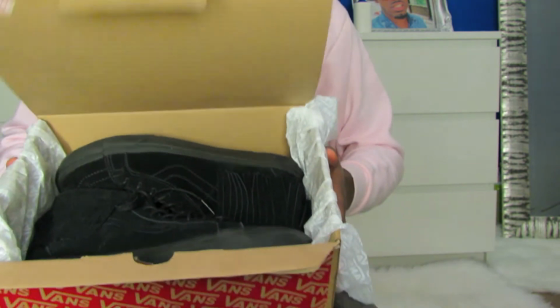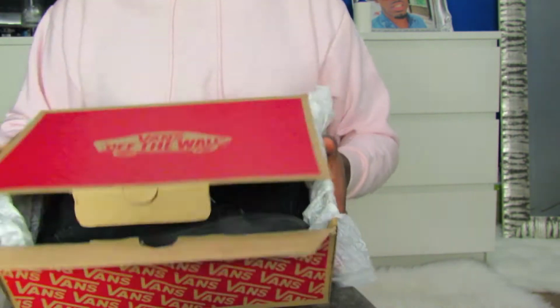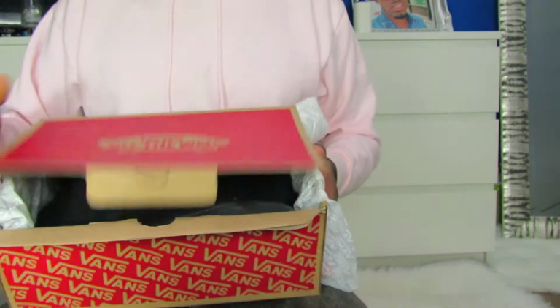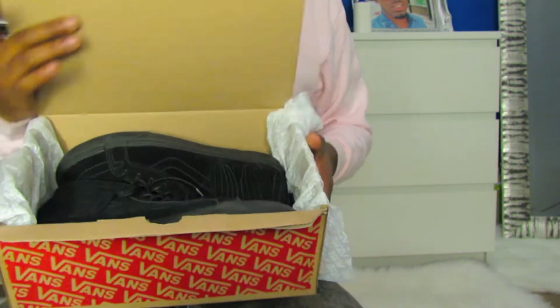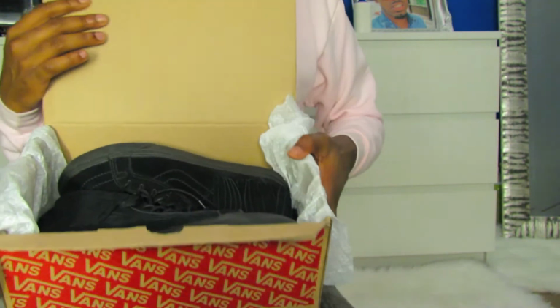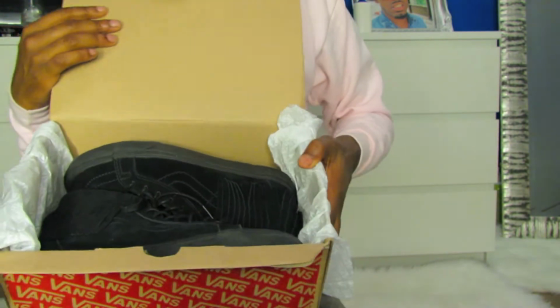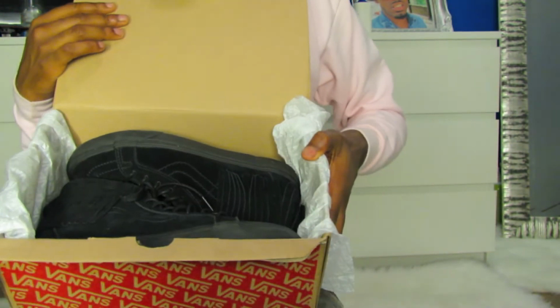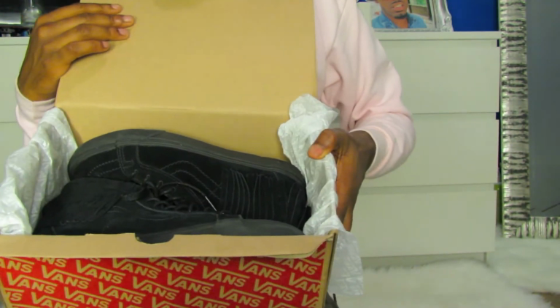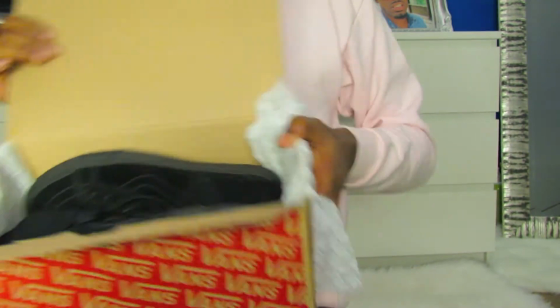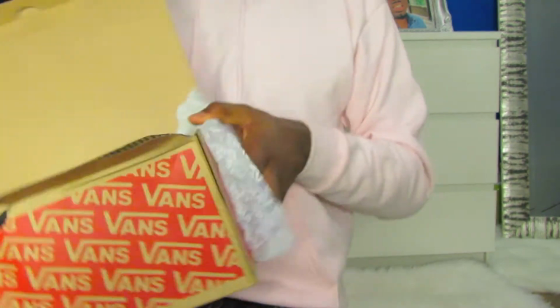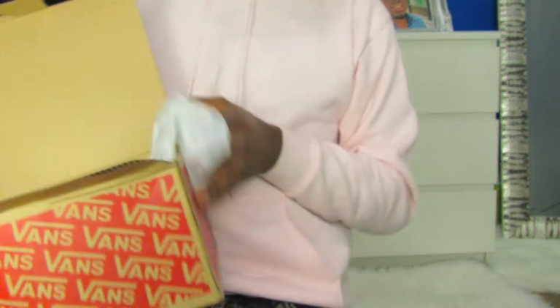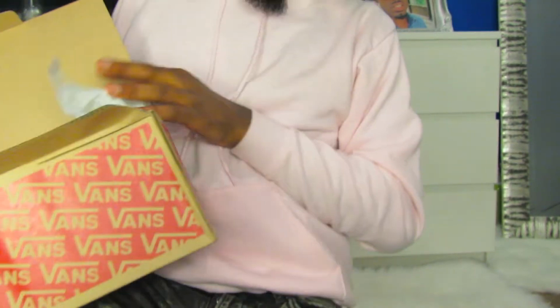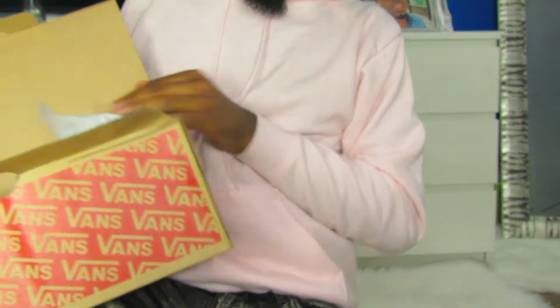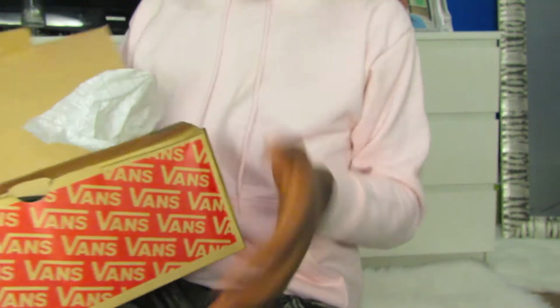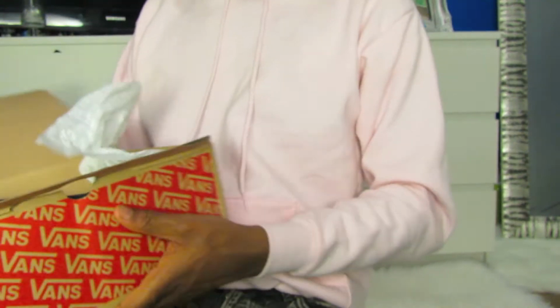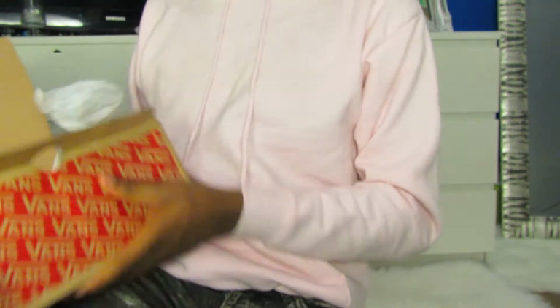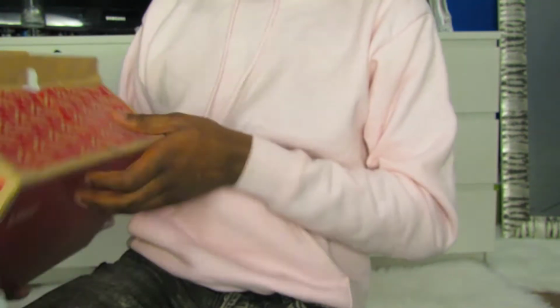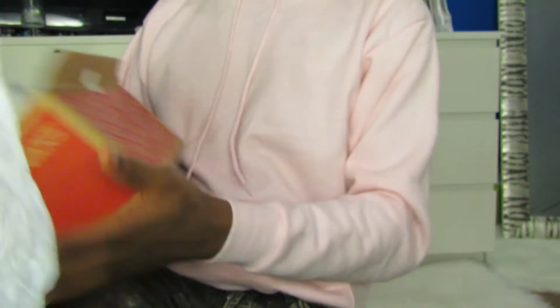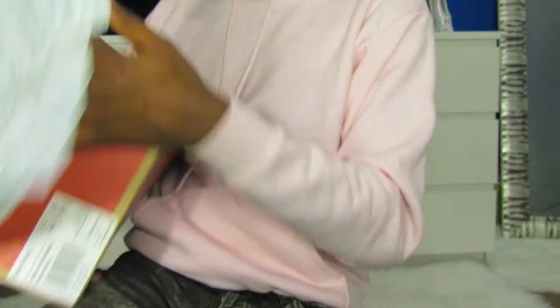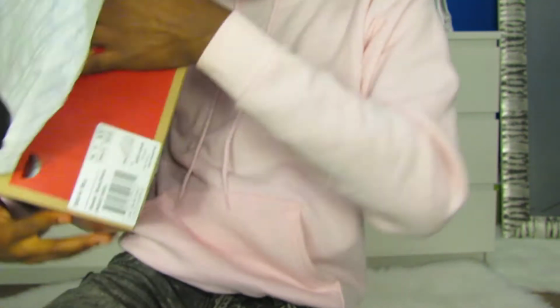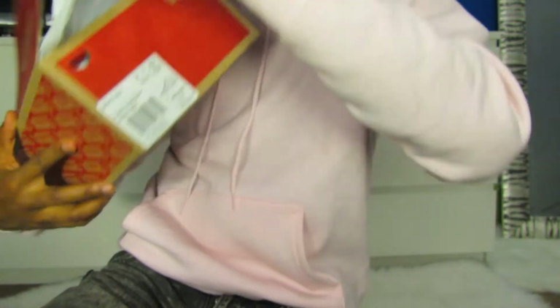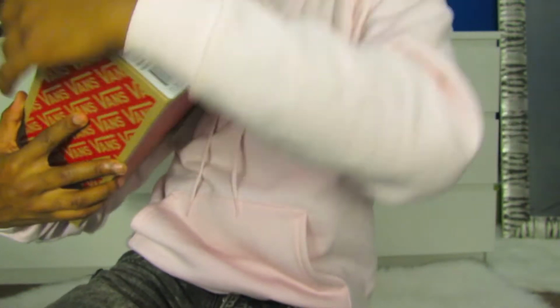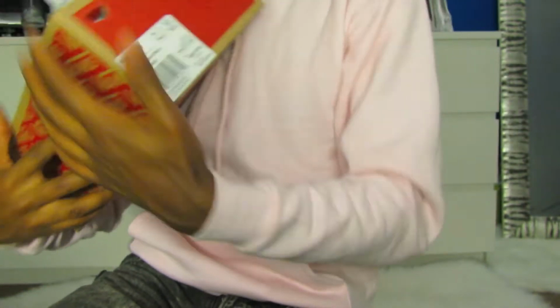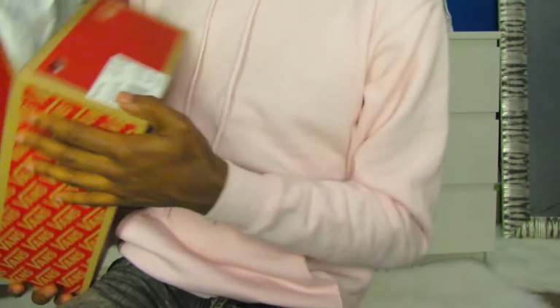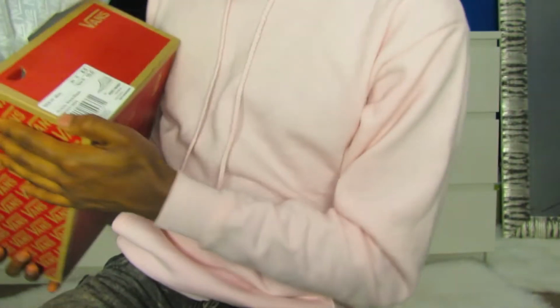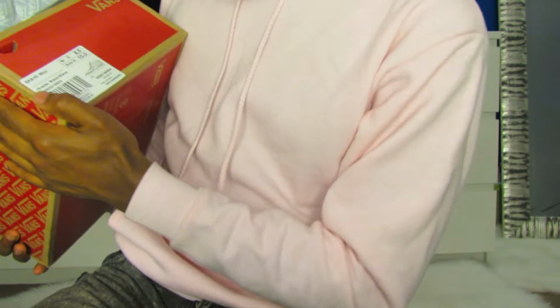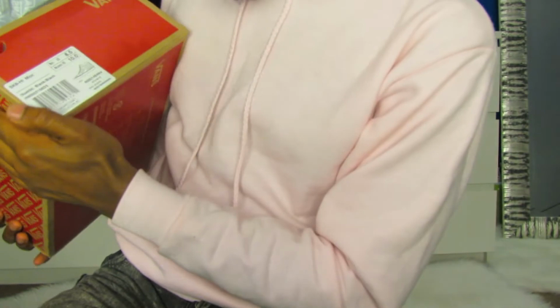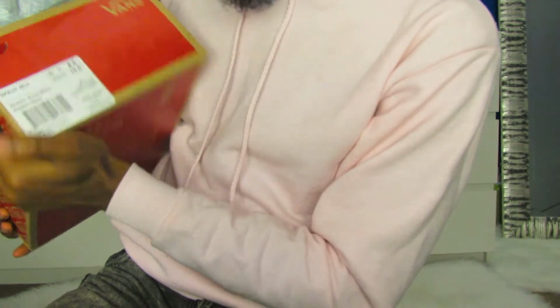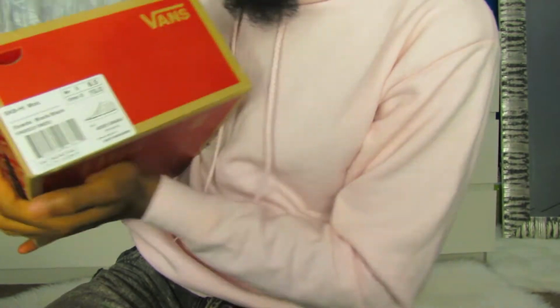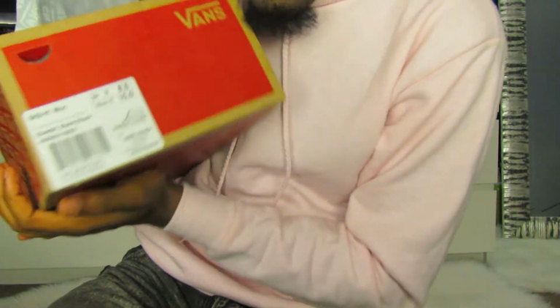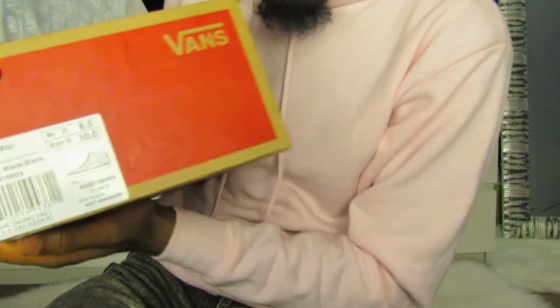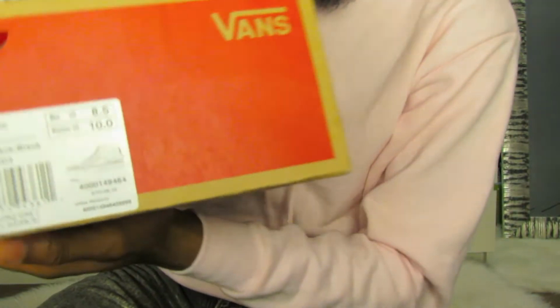They're just Vans Skate — they're Skate Highs. I don't know if there's an actual name for them, but they're the Skate High Mock.